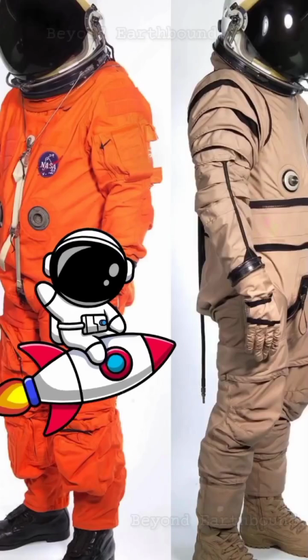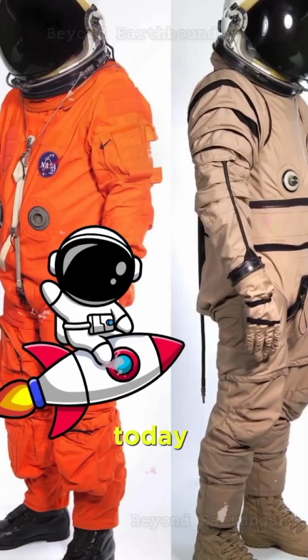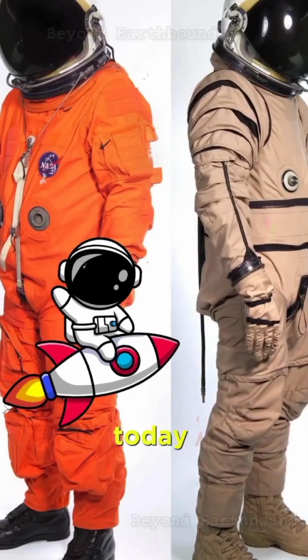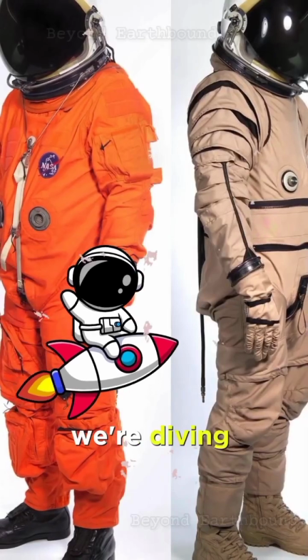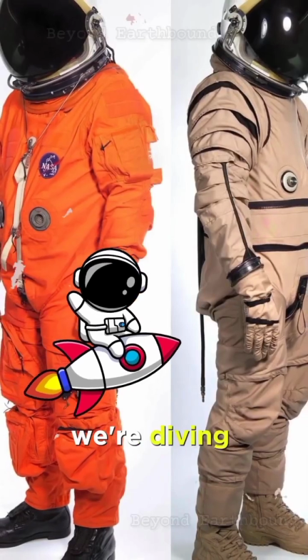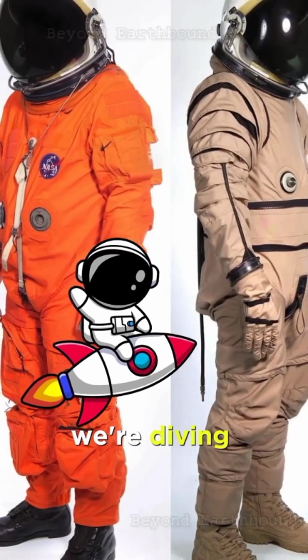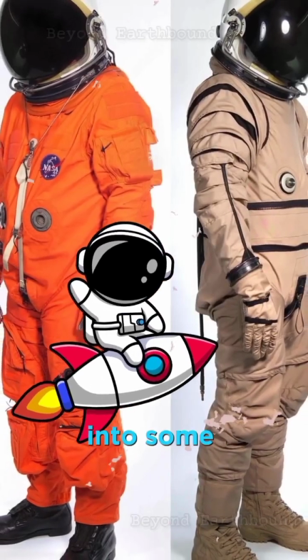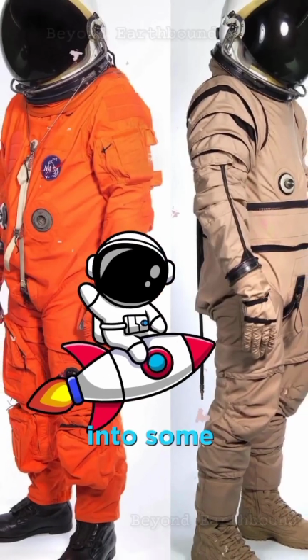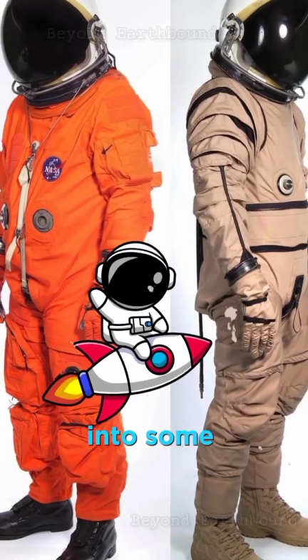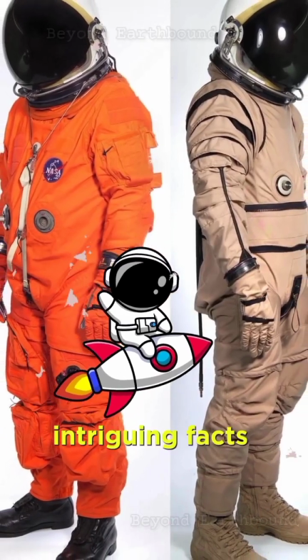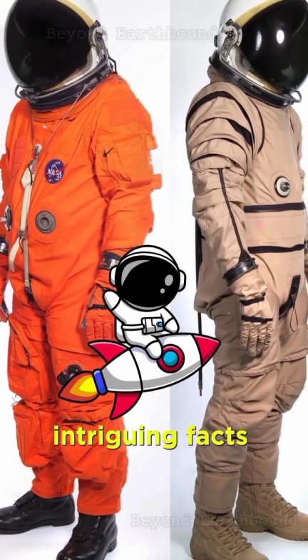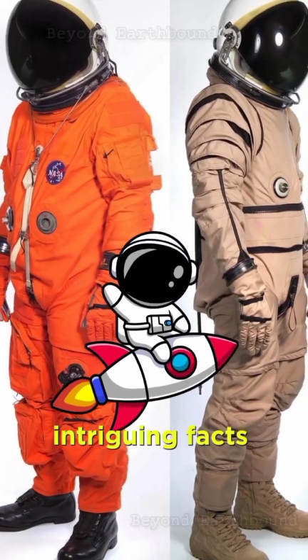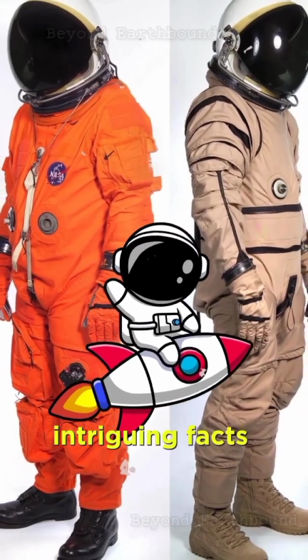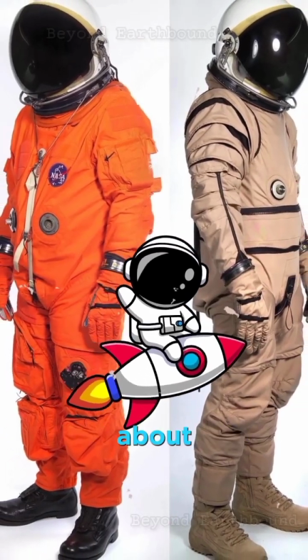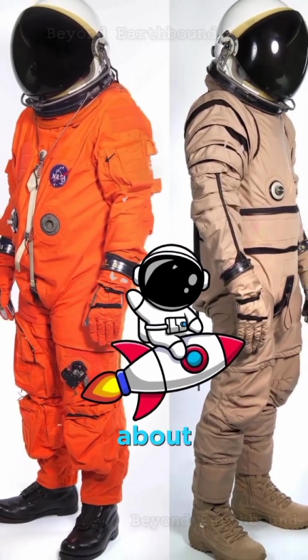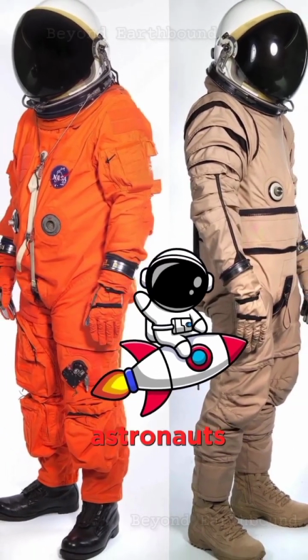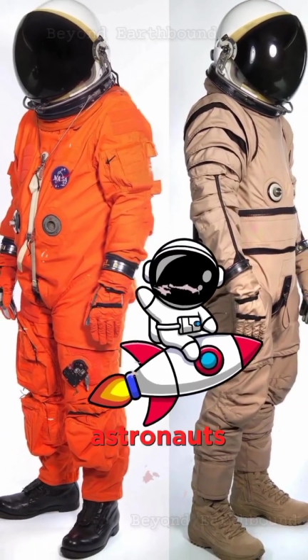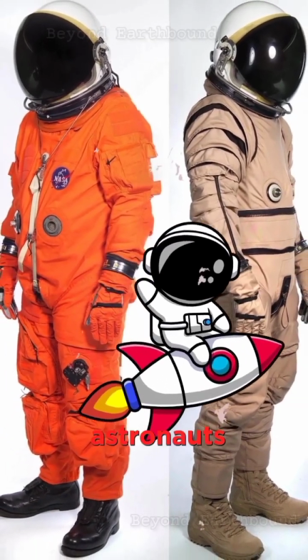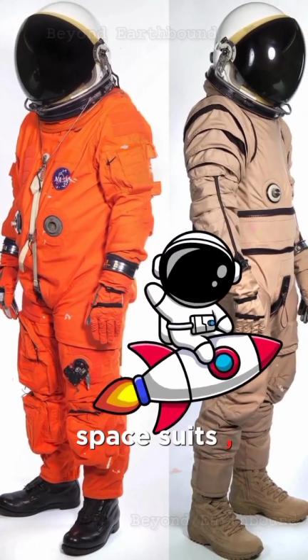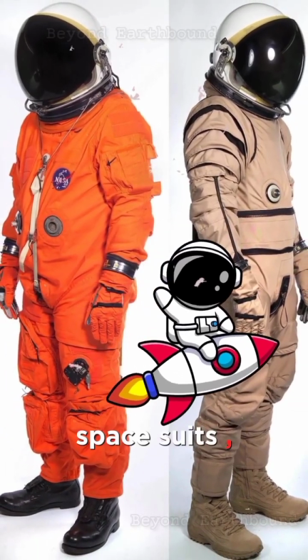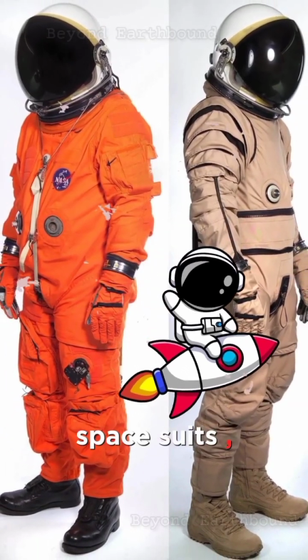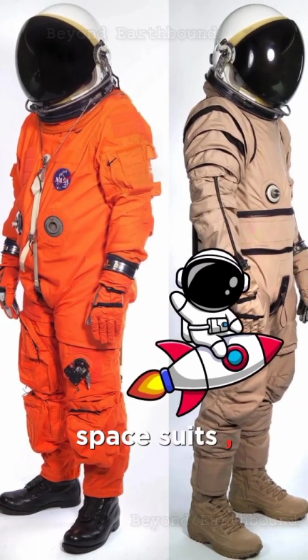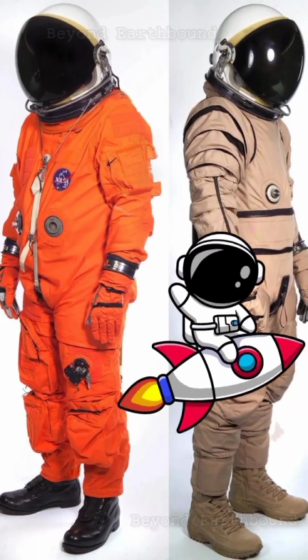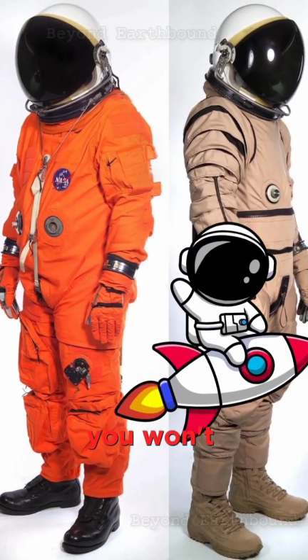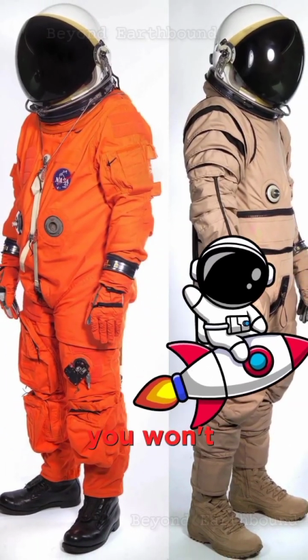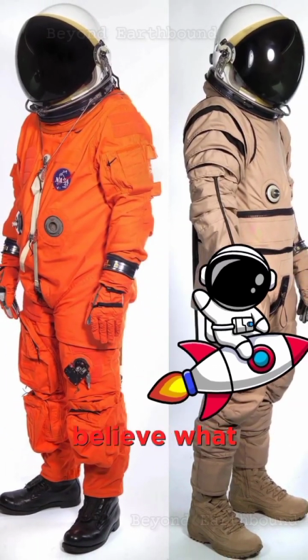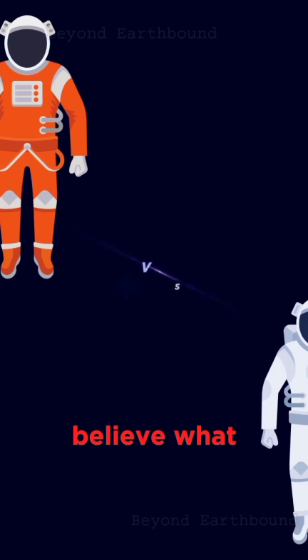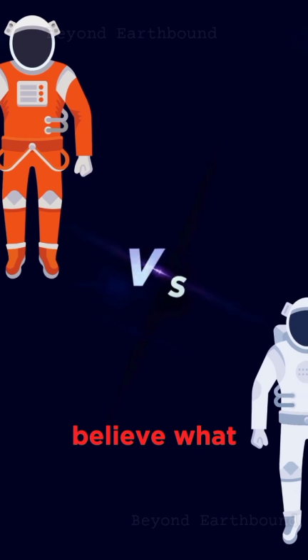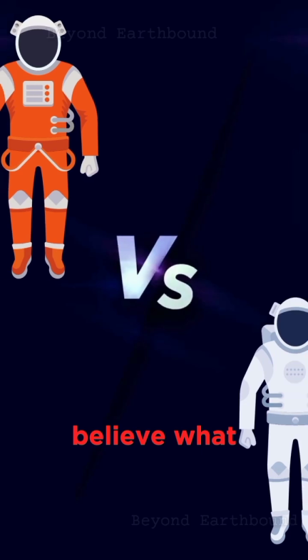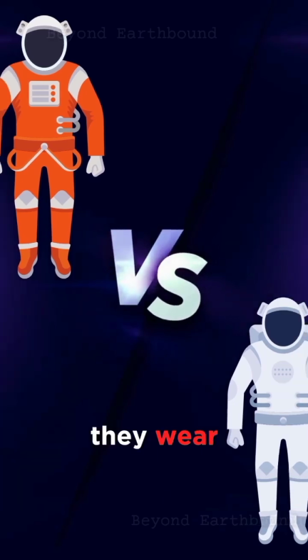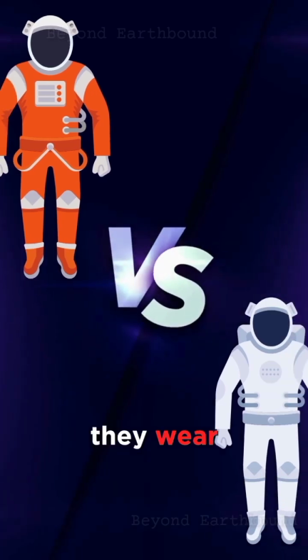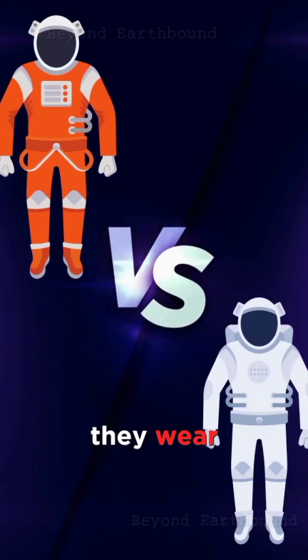Today, we're diving into some intriguing facts about astronauts' spacesuits. You won't believe what they wear and why.